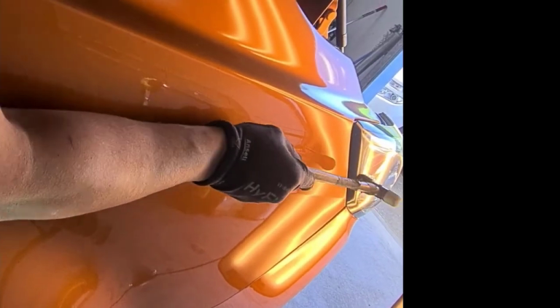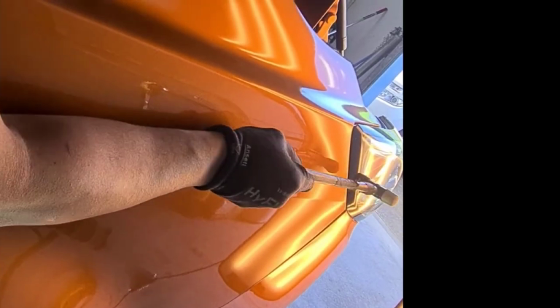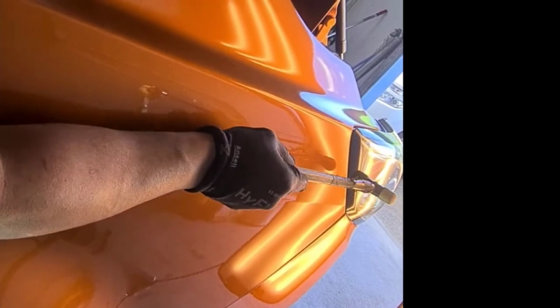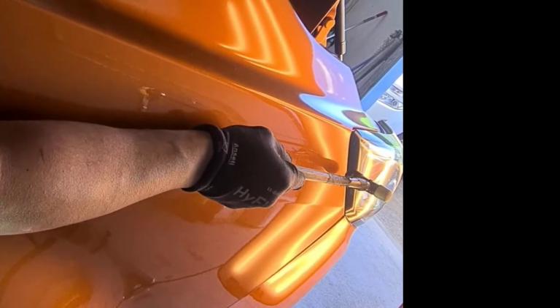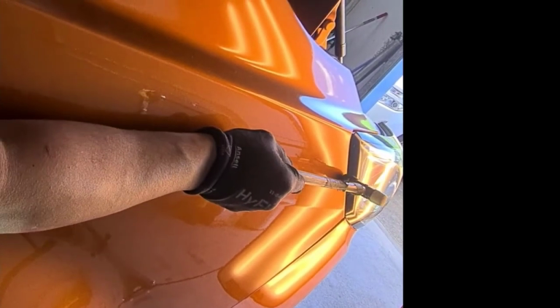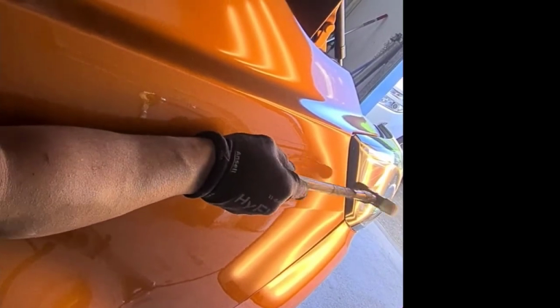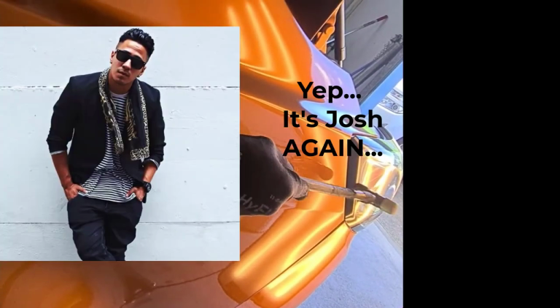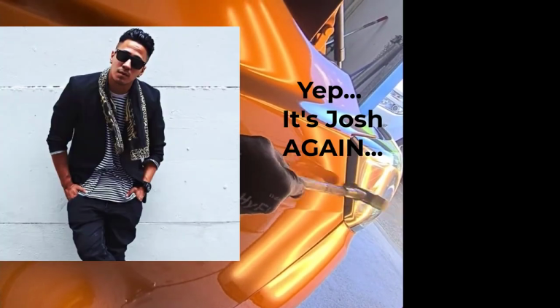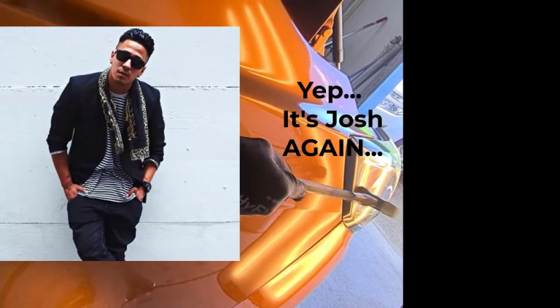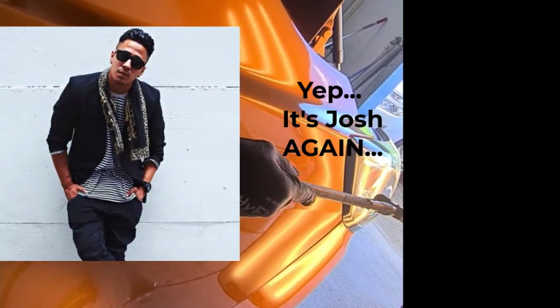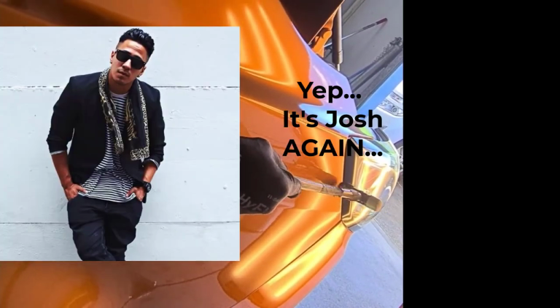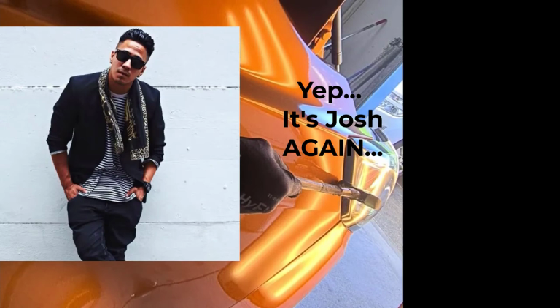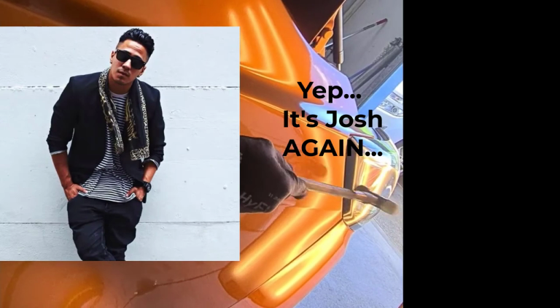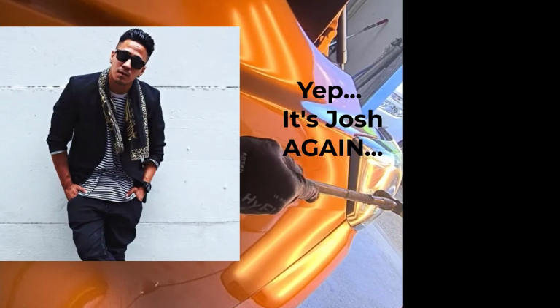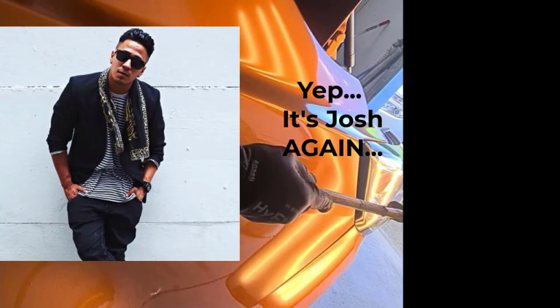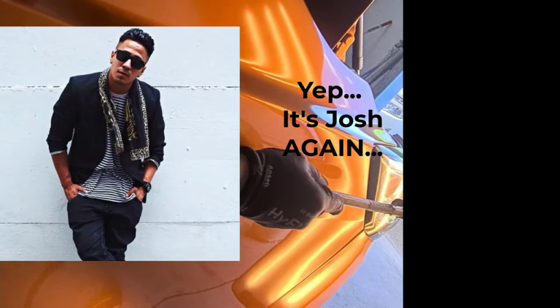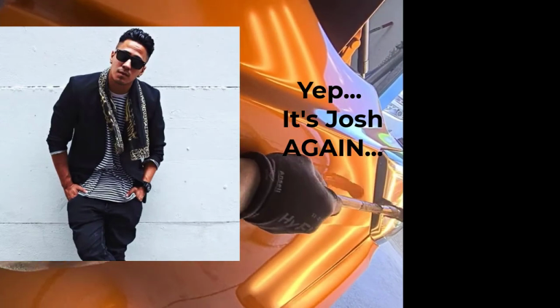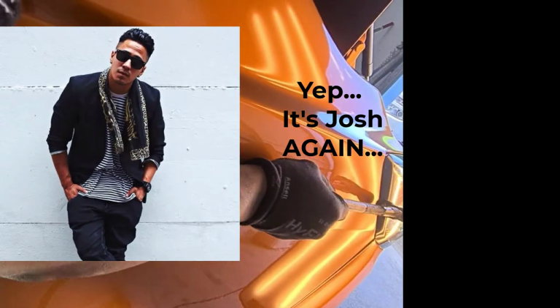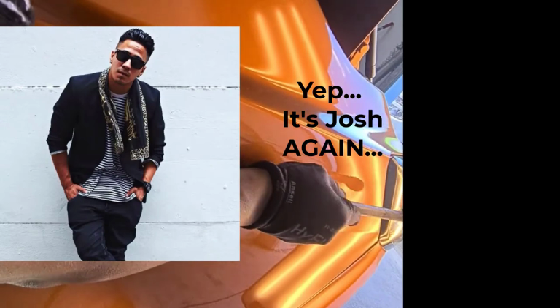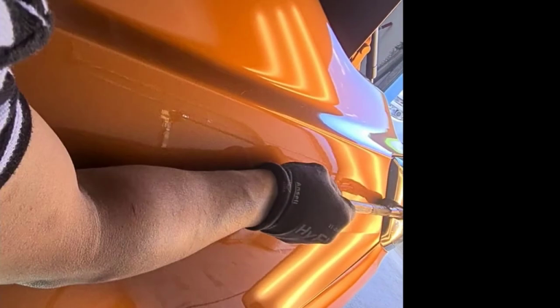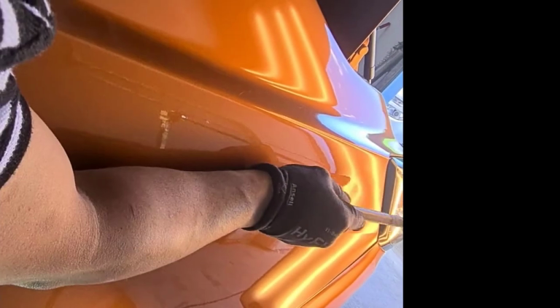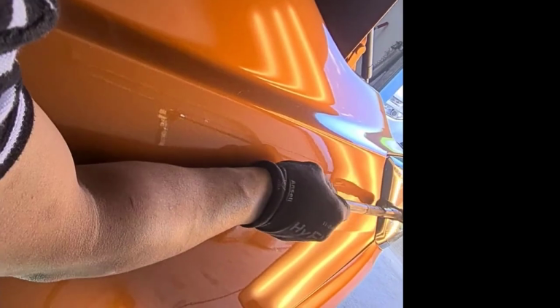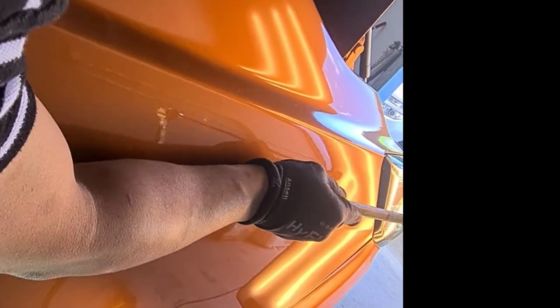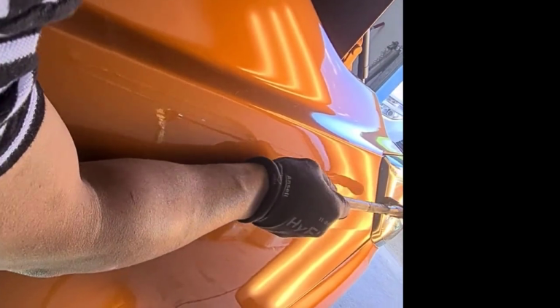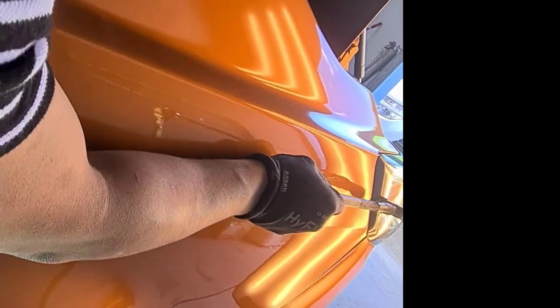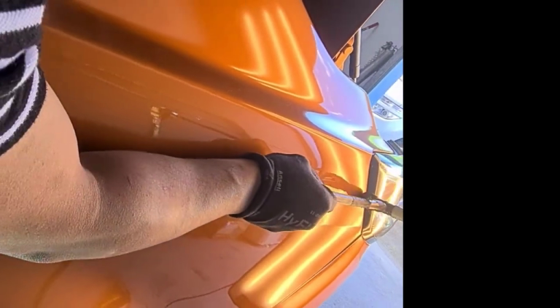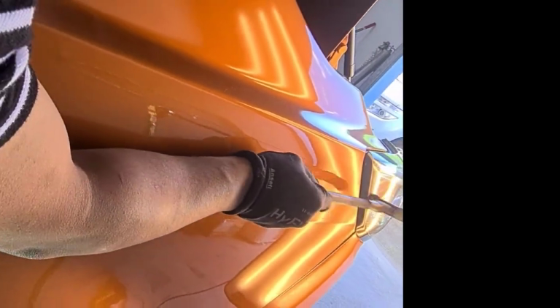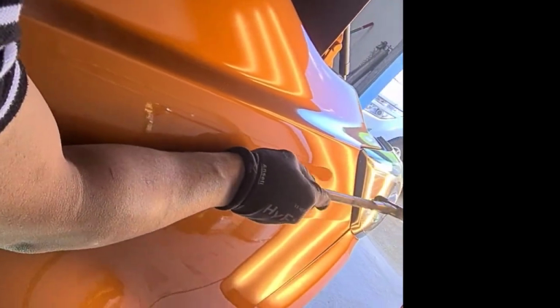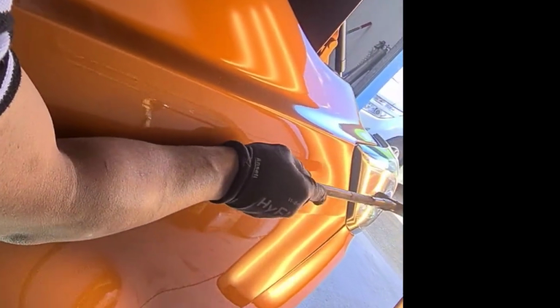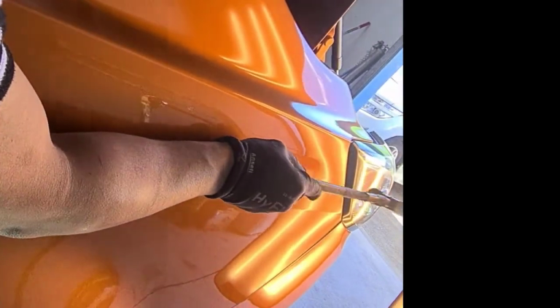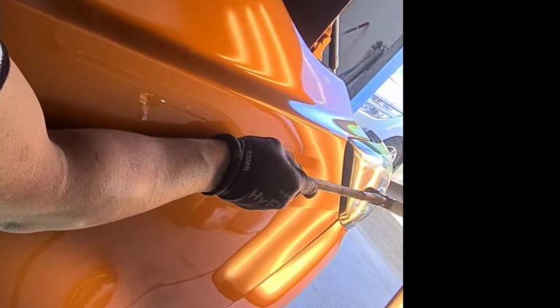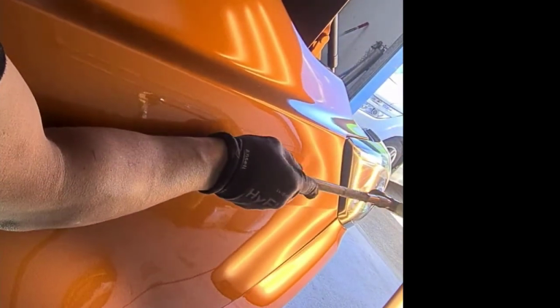It's Josh again, hammering down the panel, making sure that the area will be flat.